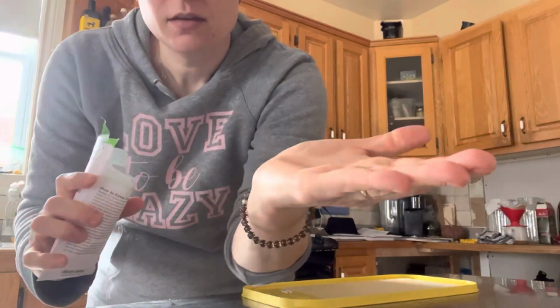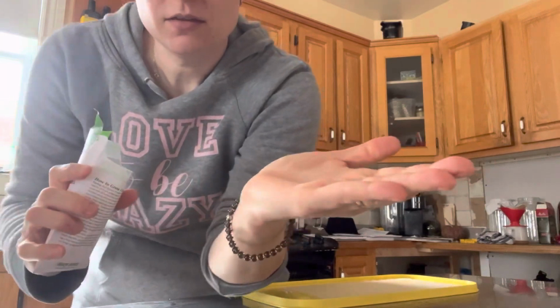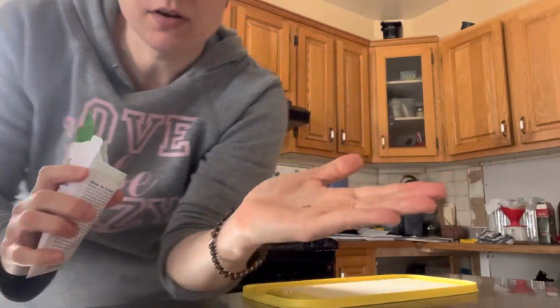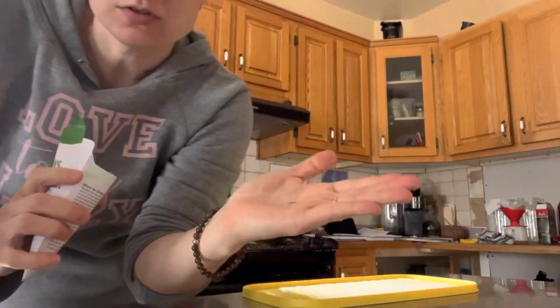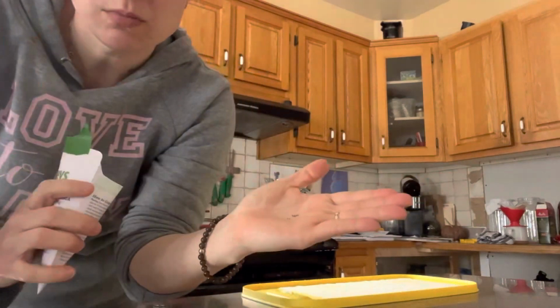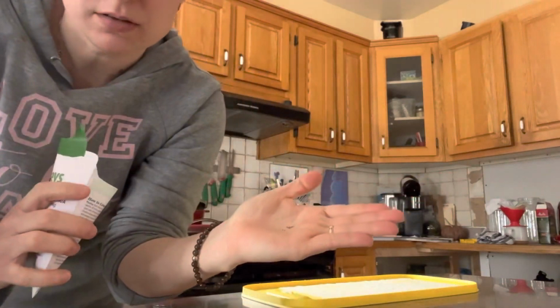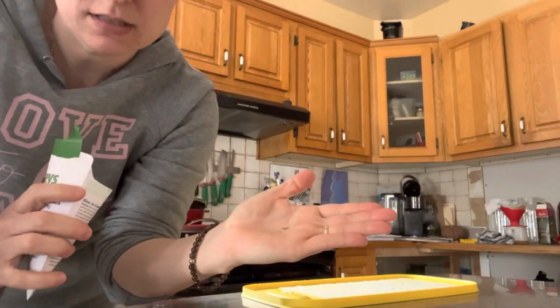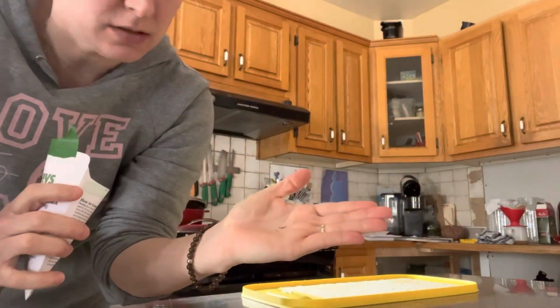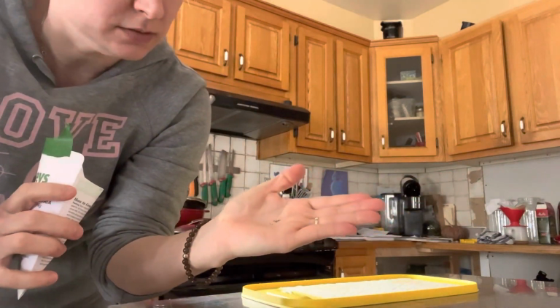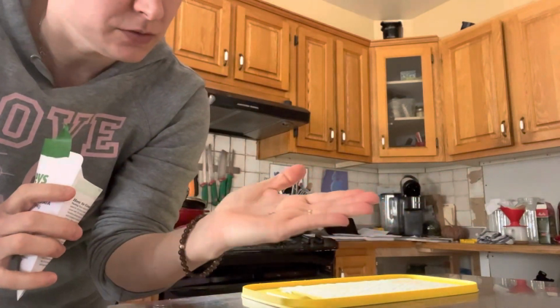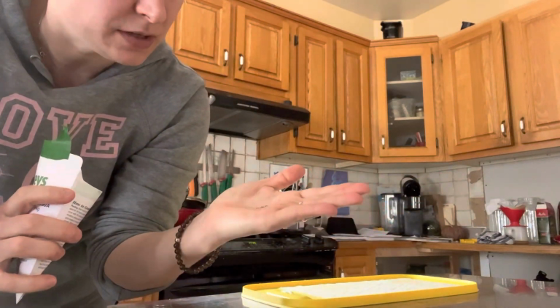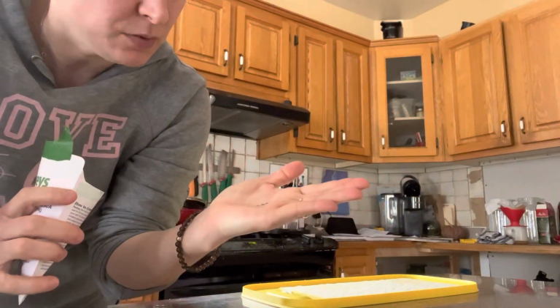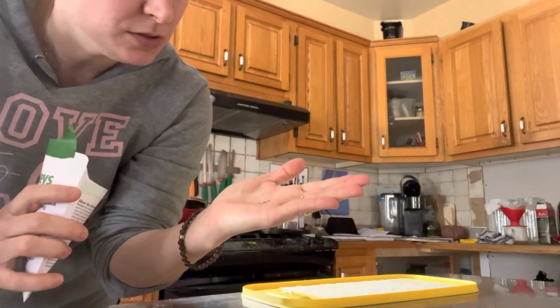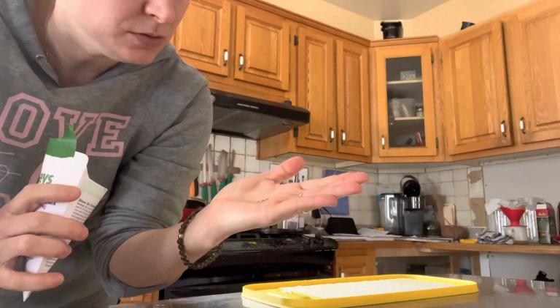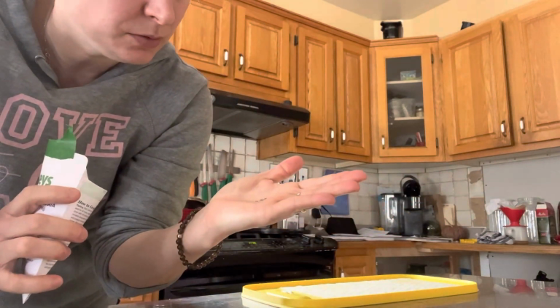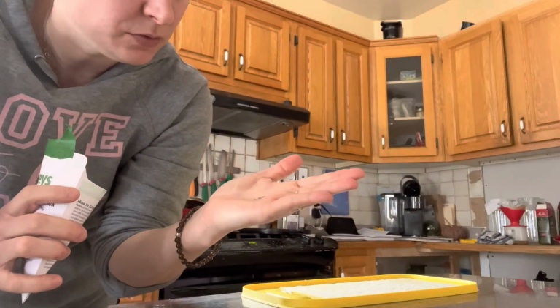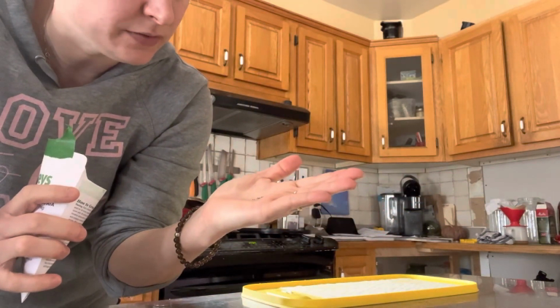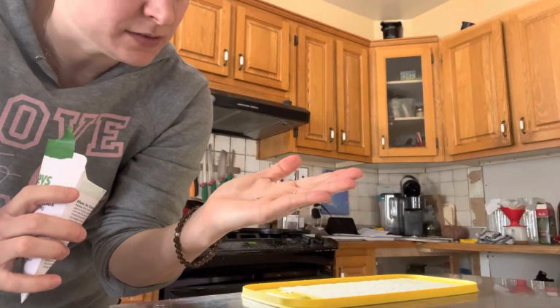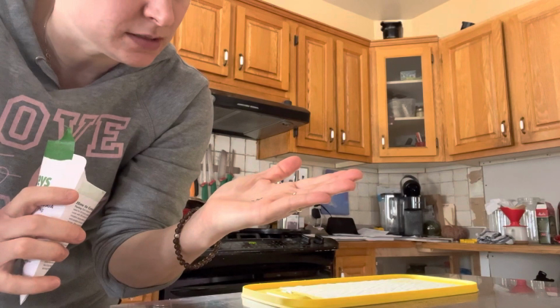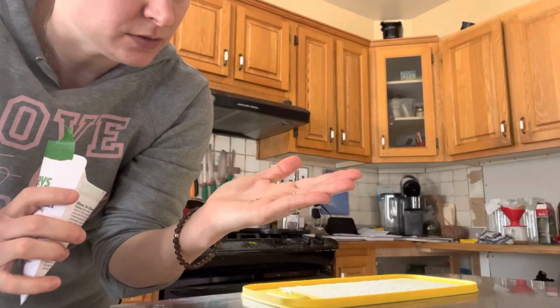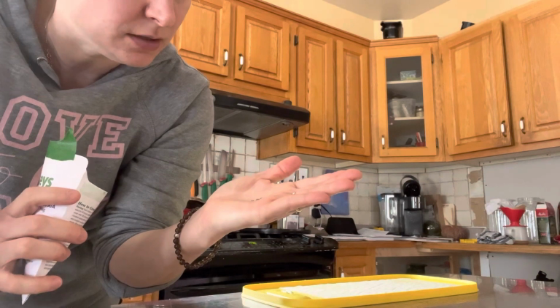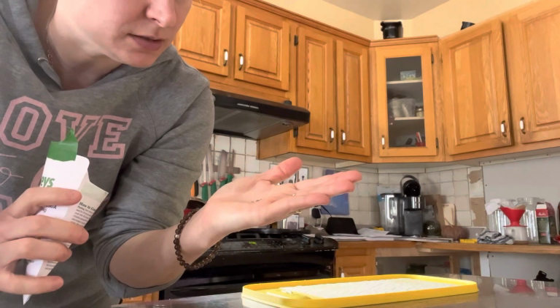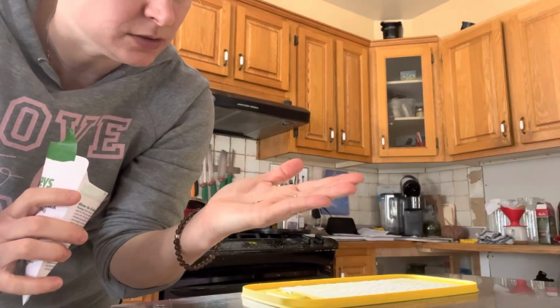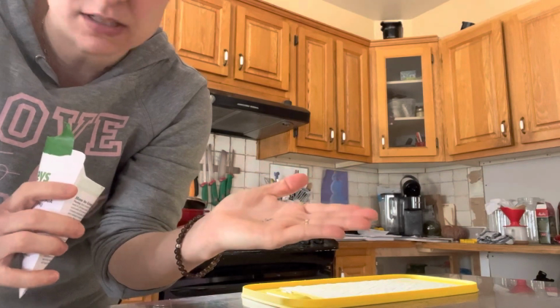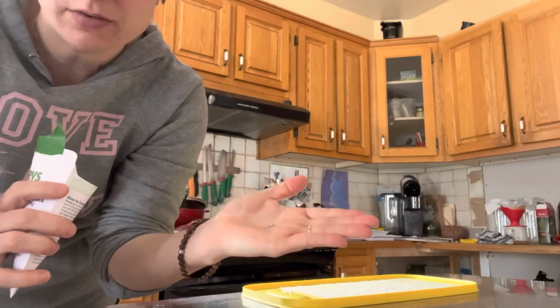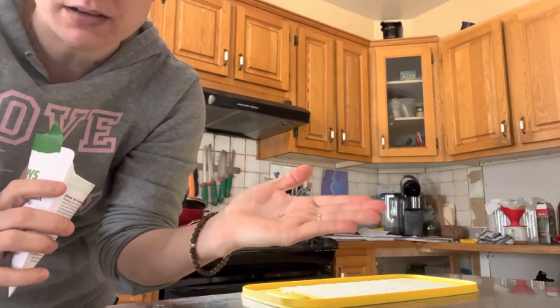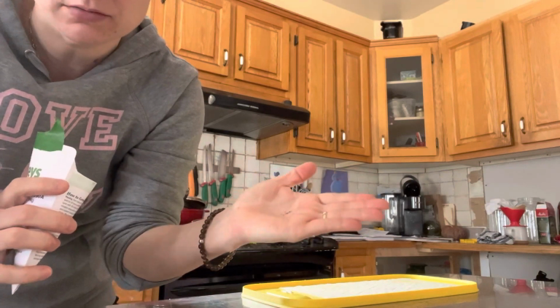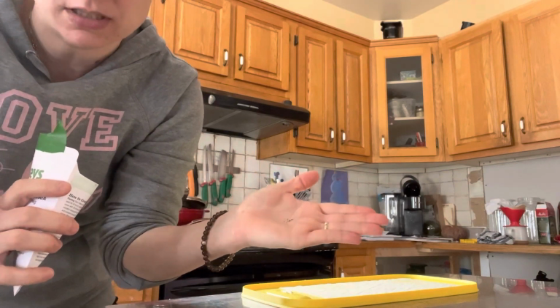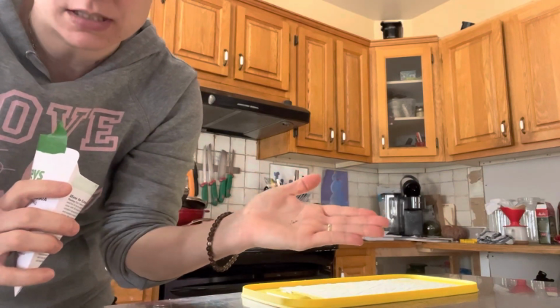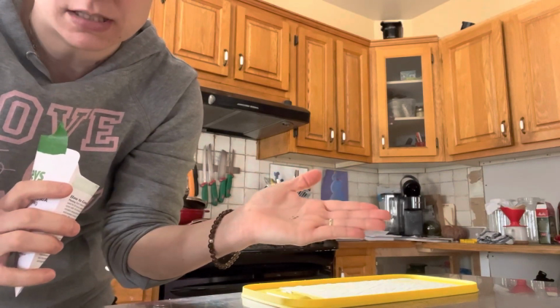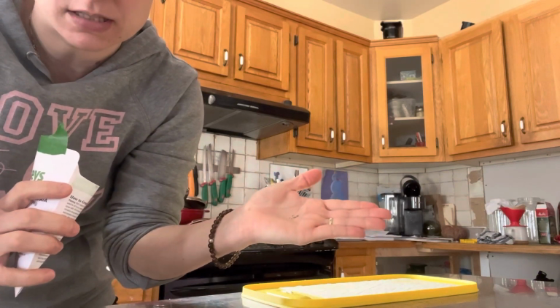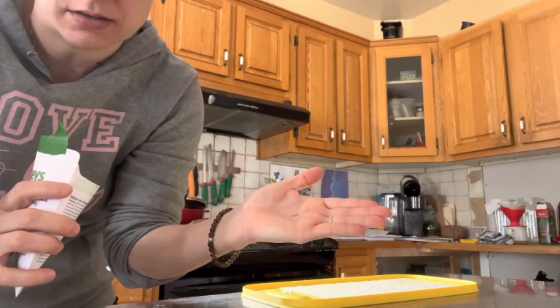These are how small the seeds are. There's like 1, 2, 3, 4, 5, 6, 7, 8, 9, 10 — there's about a dozen seeds in here.